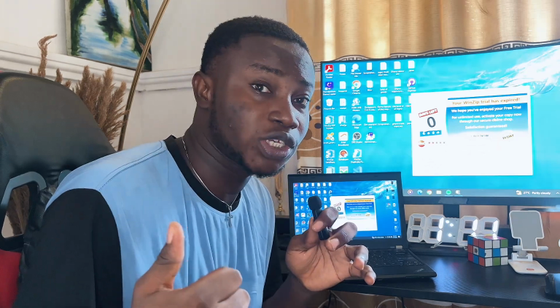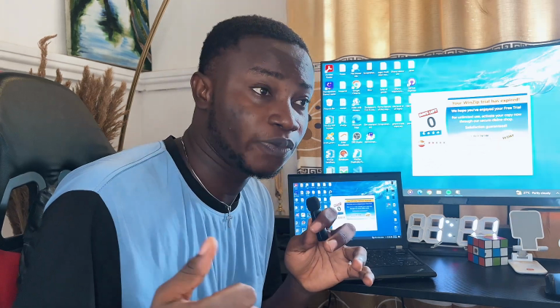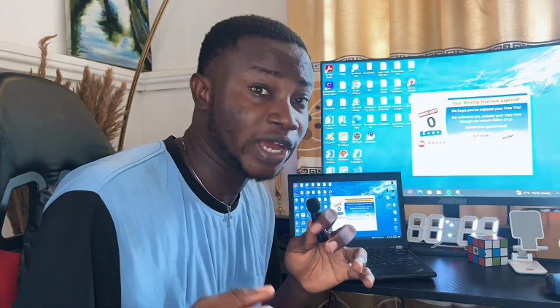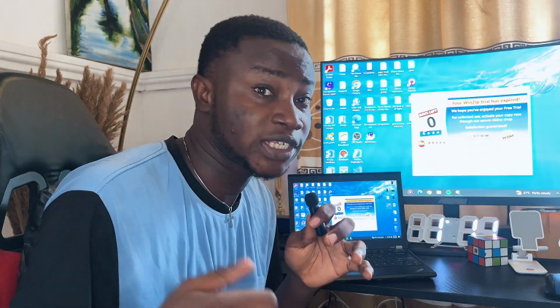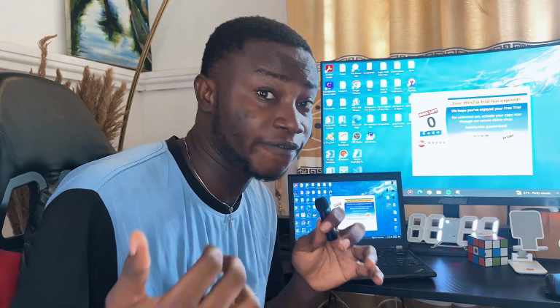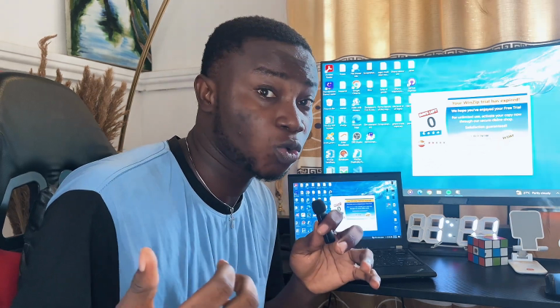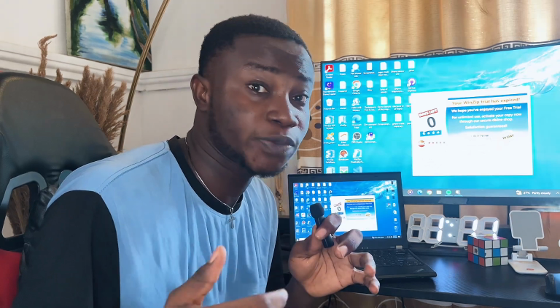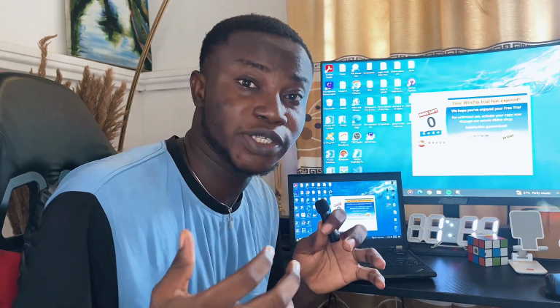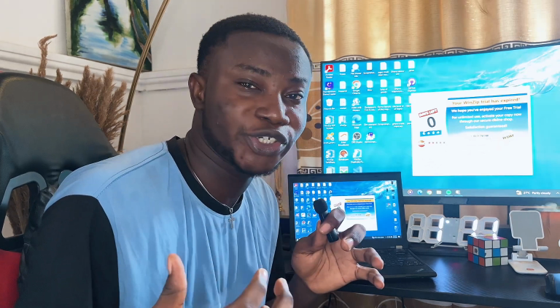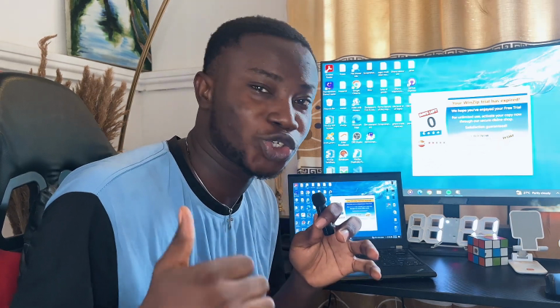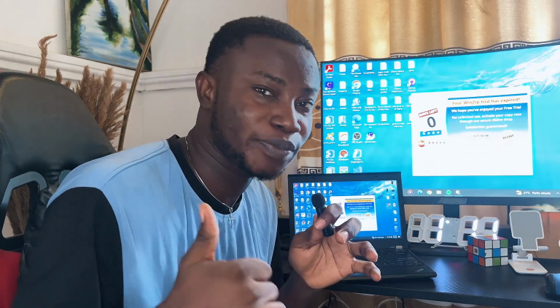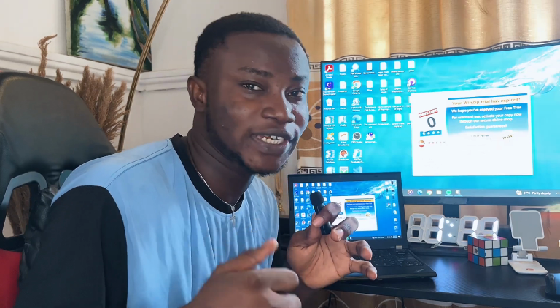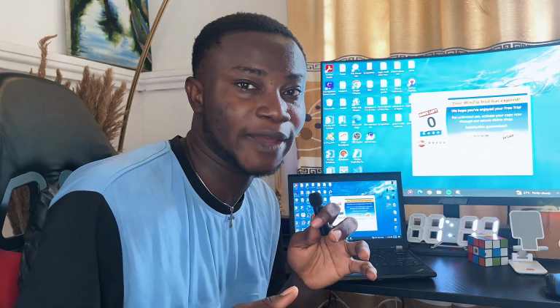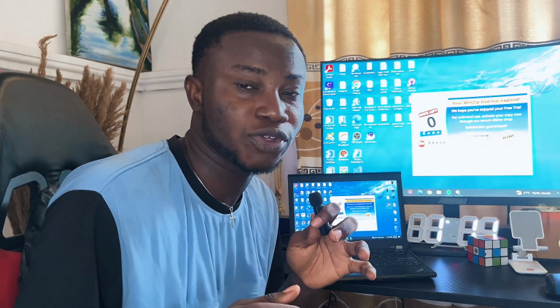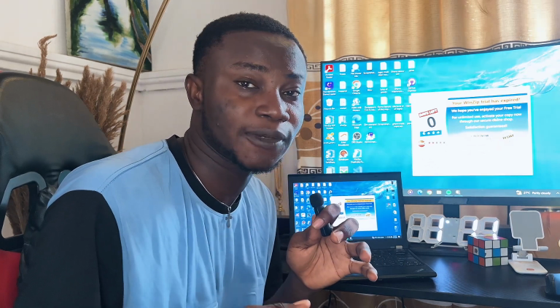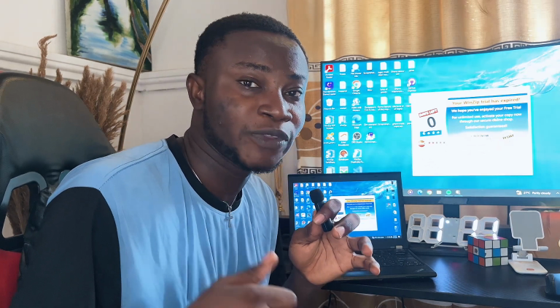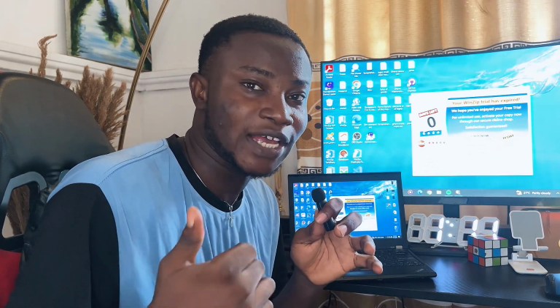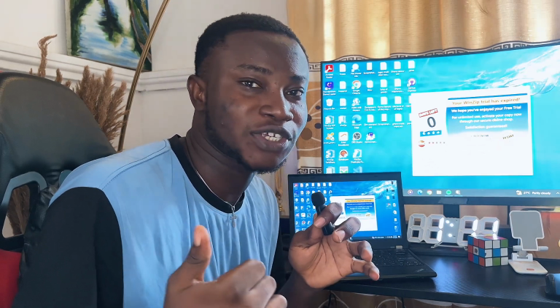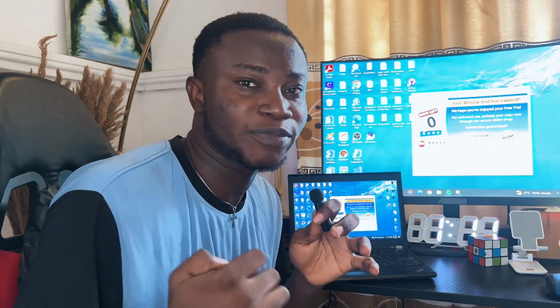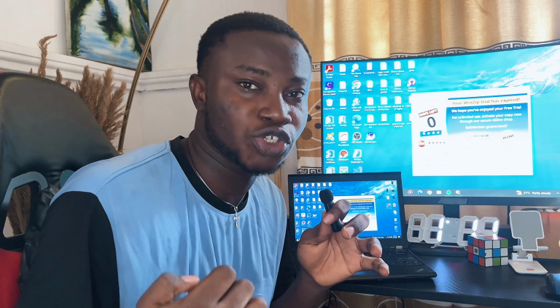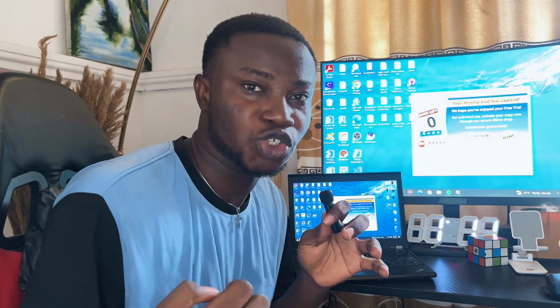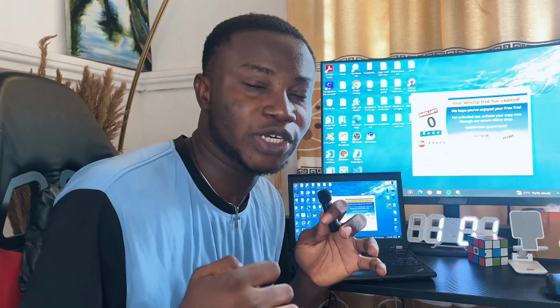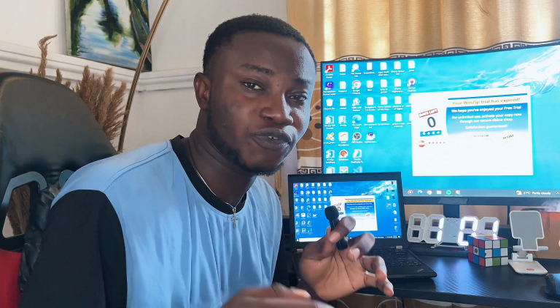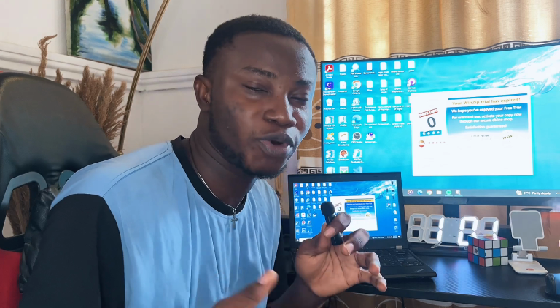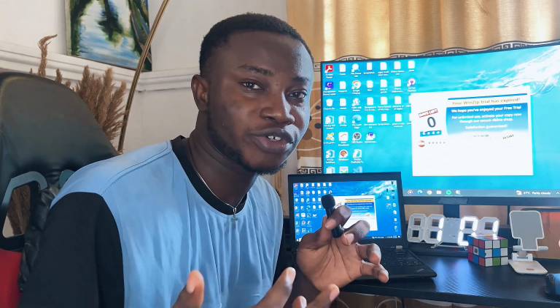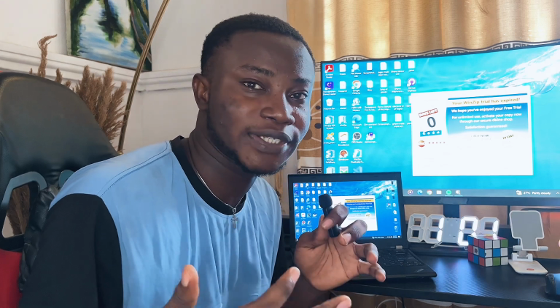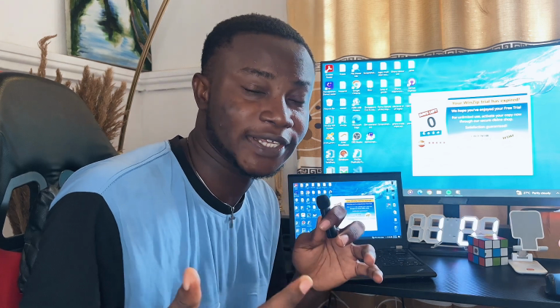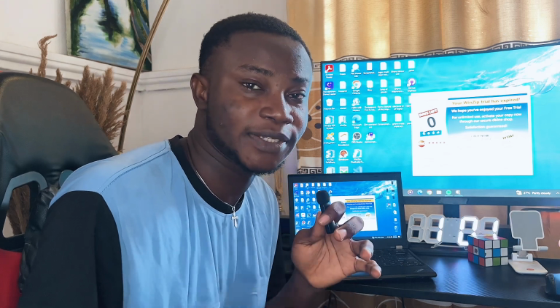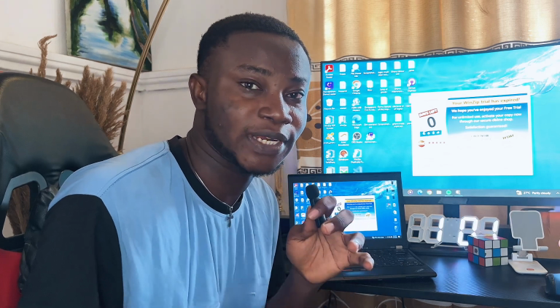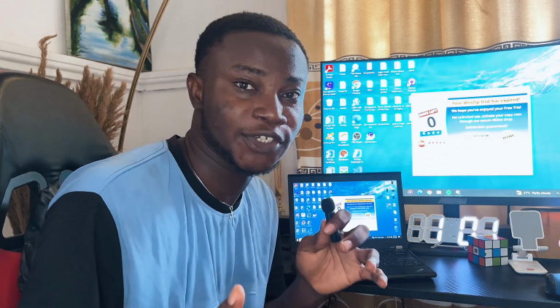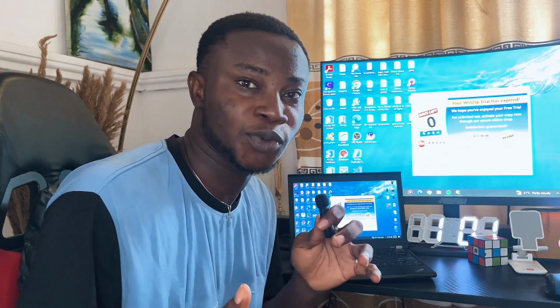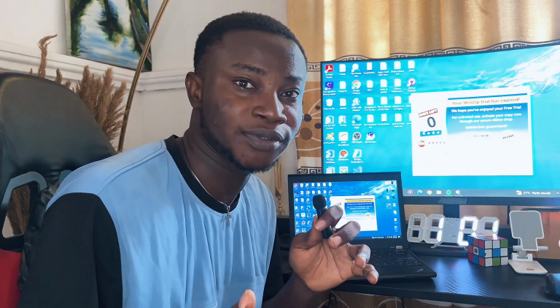That's how to connect your laptop to your TV, guys. Hope this video was helpful — if it was, please smash that like button and subscribe to this YouTube channel for more interesting videos like this one.